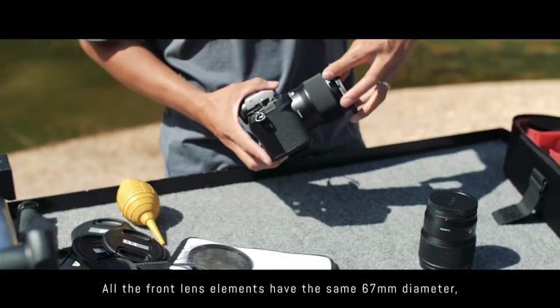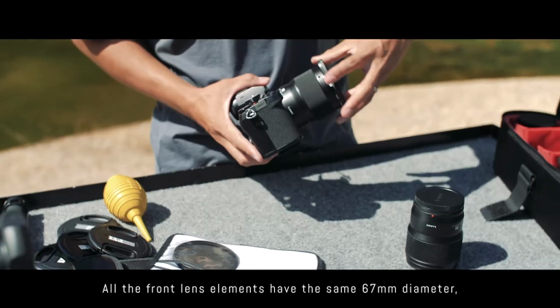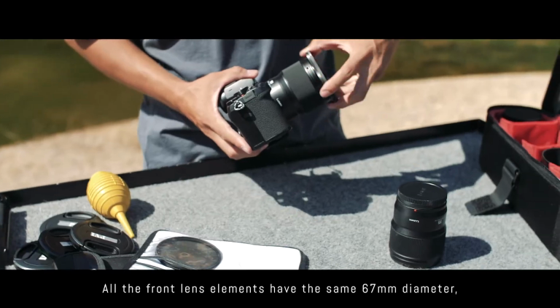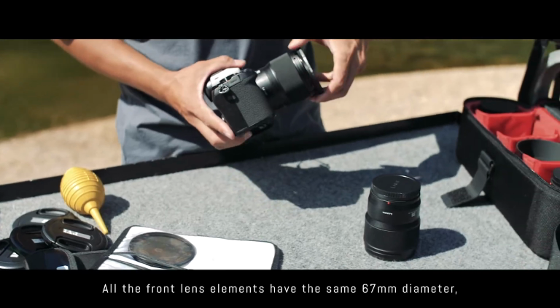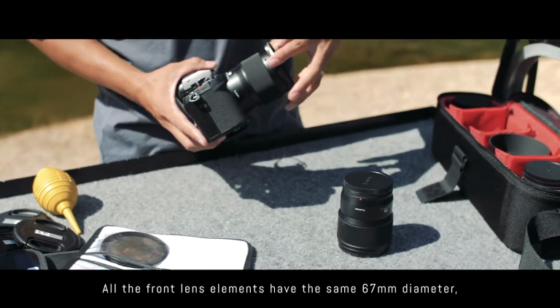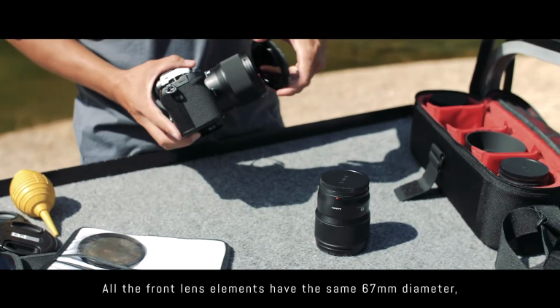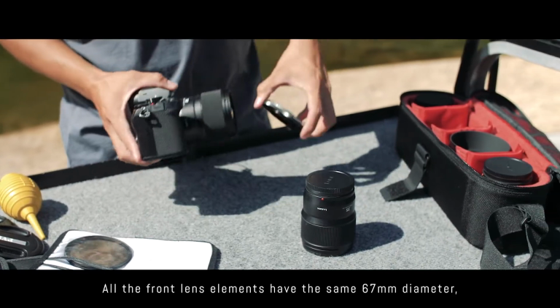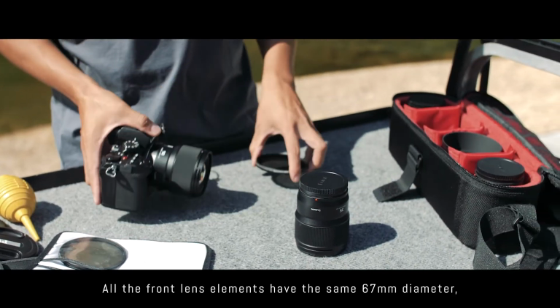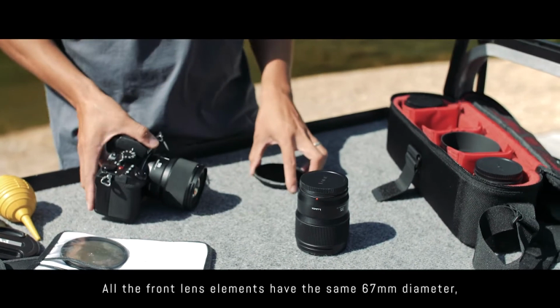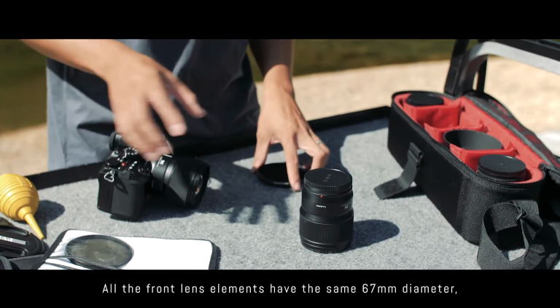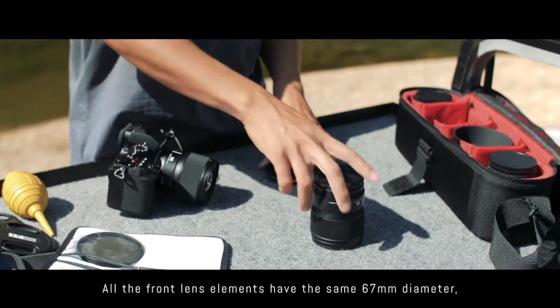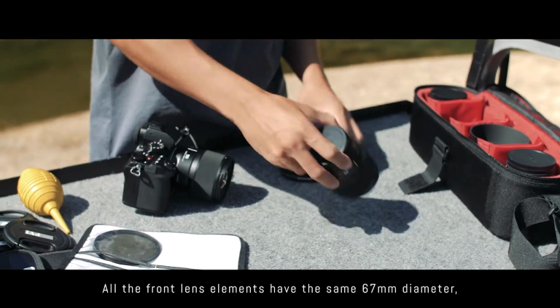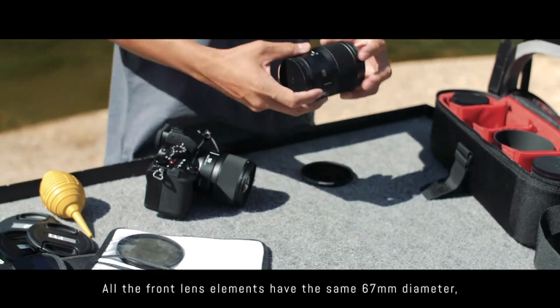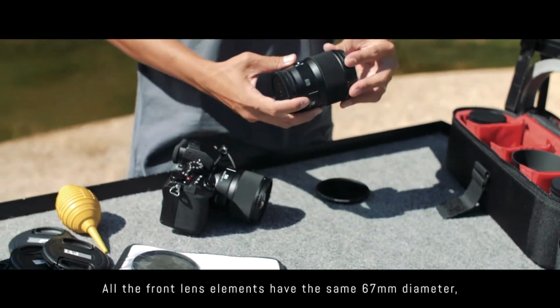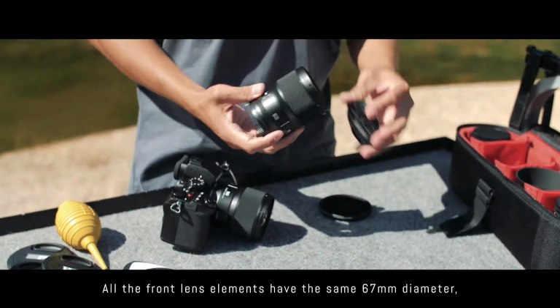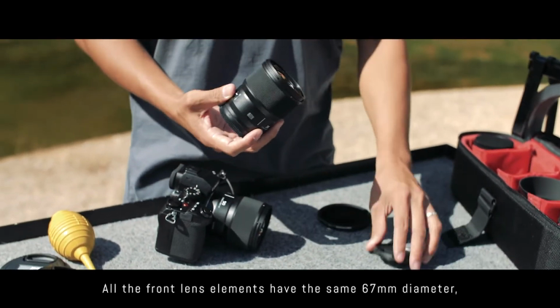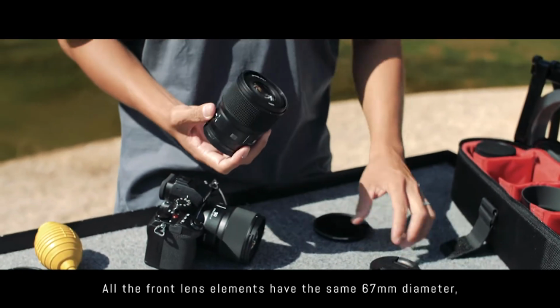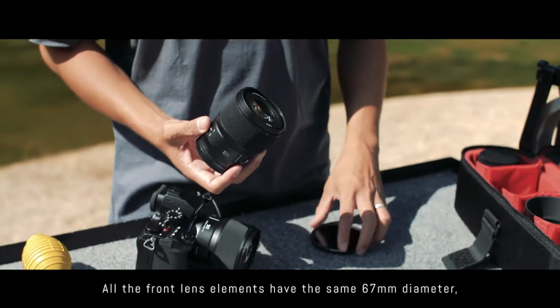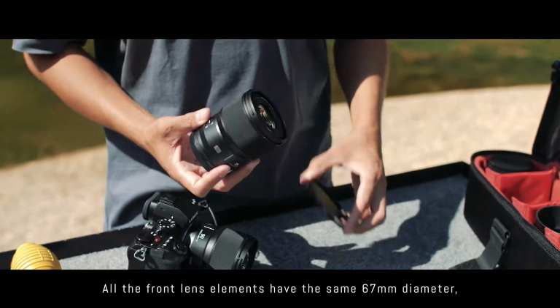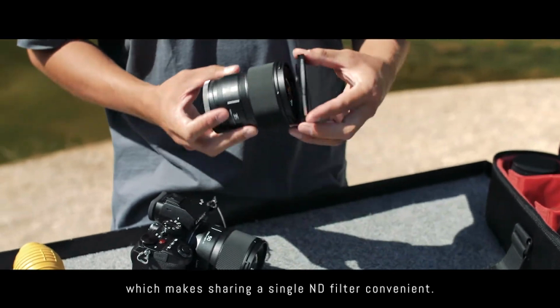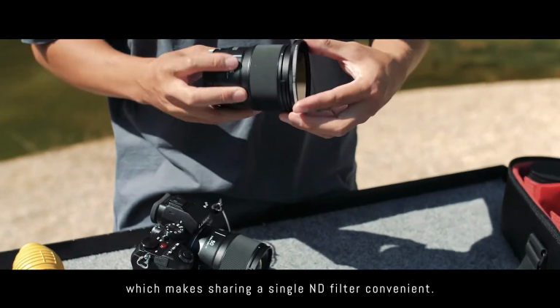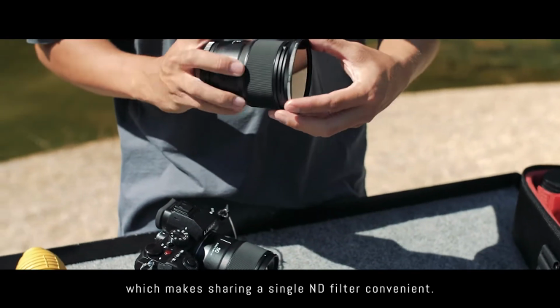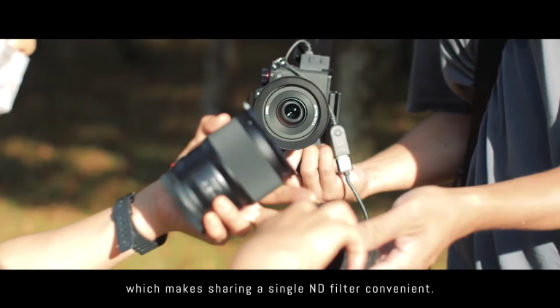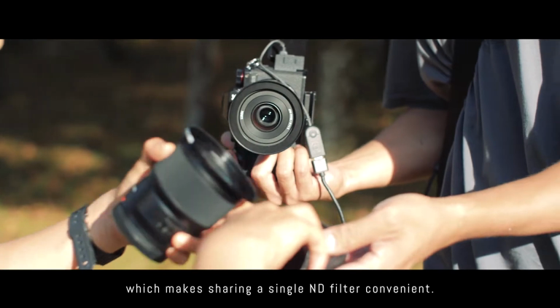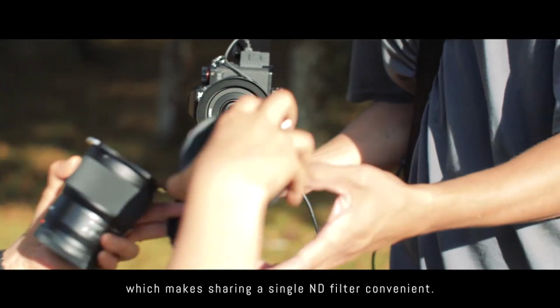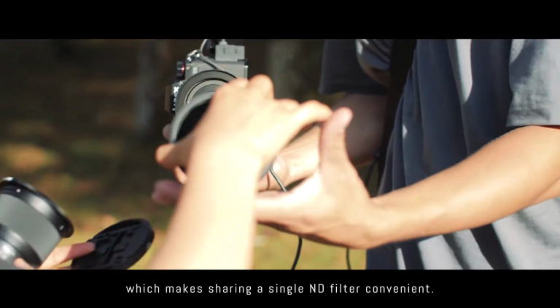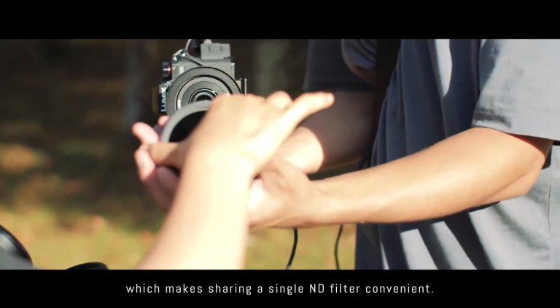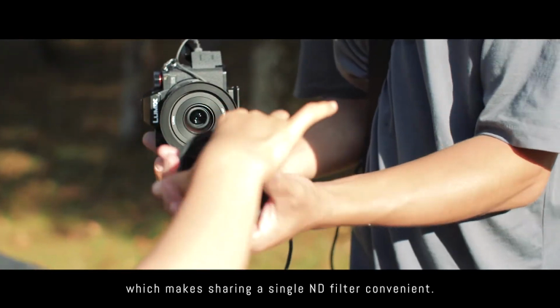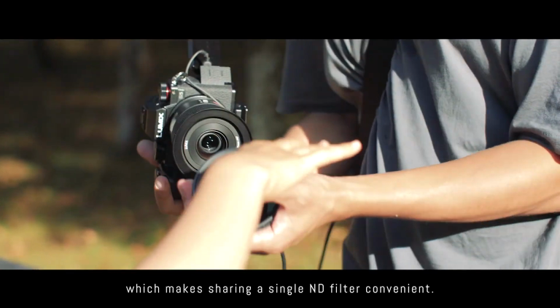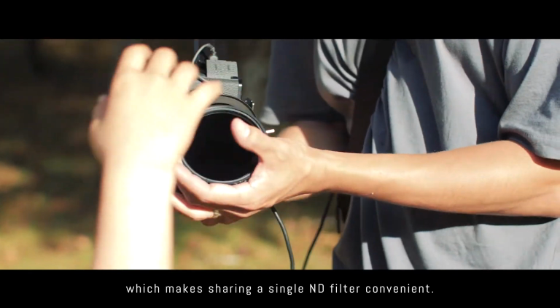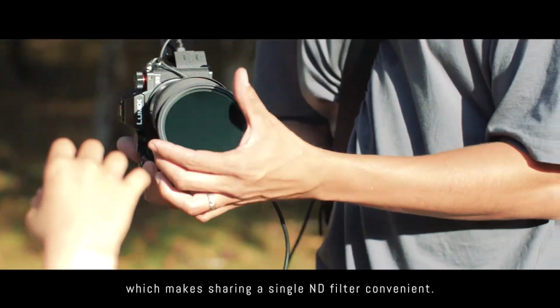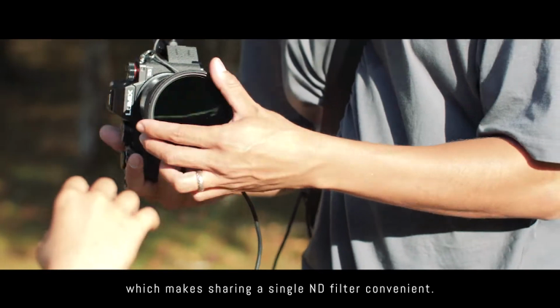All the front lens elements have the same 67mm diameter, which makes sharing a single ND filter convenient.